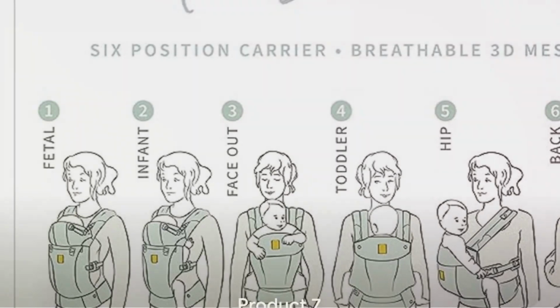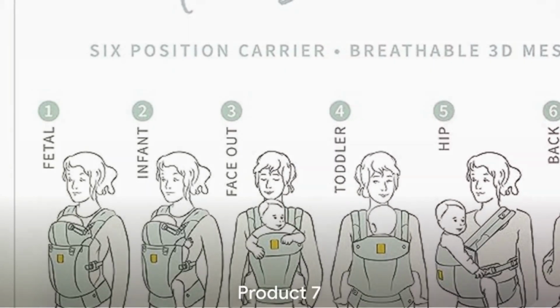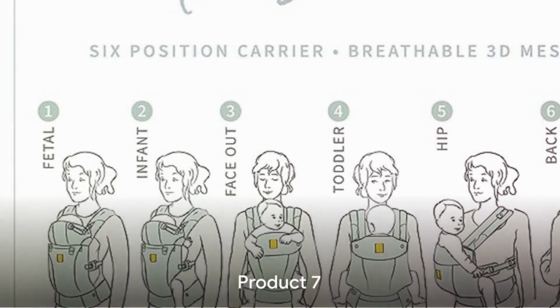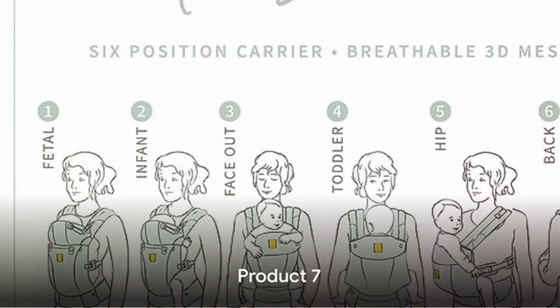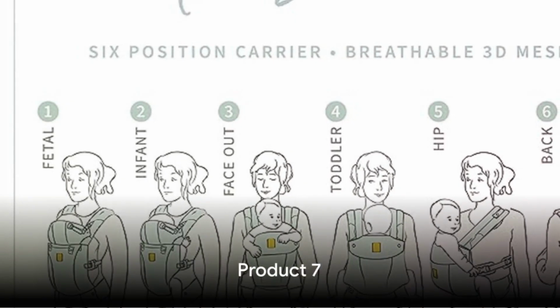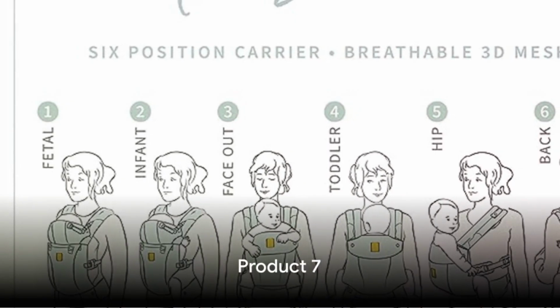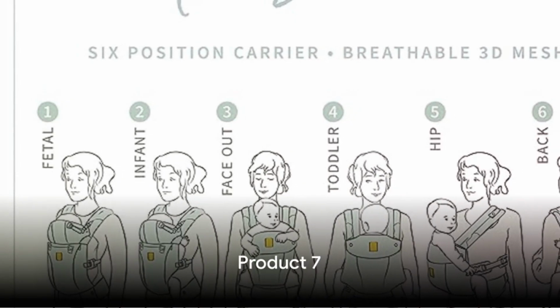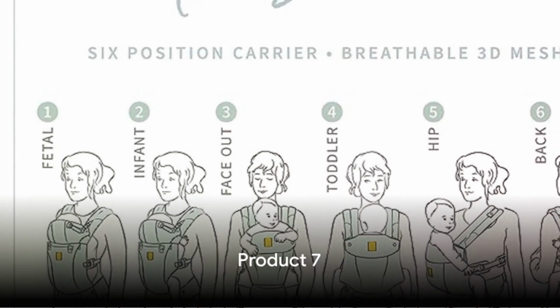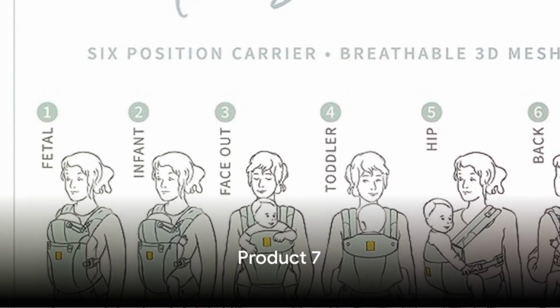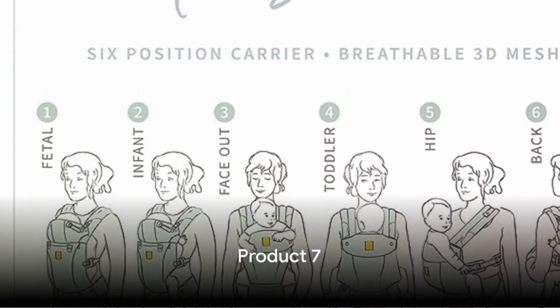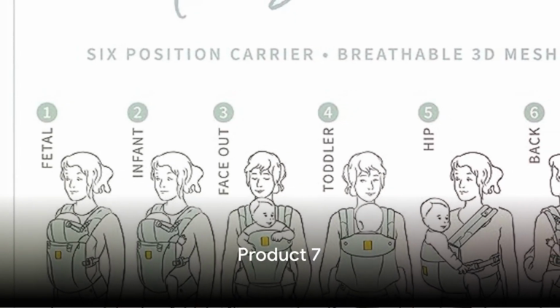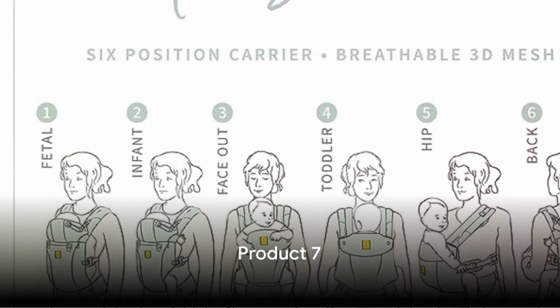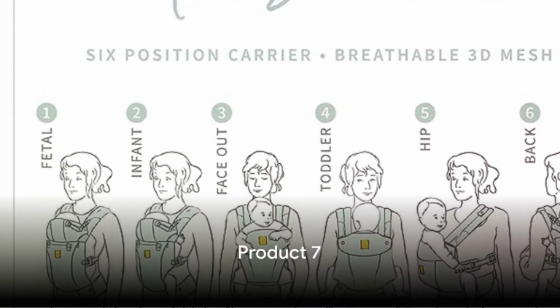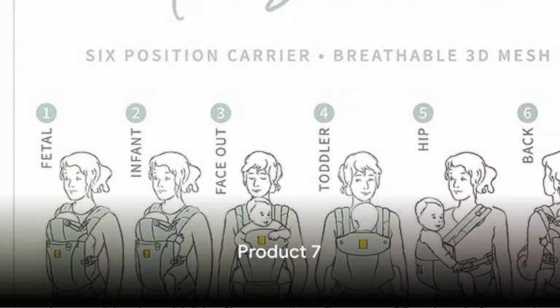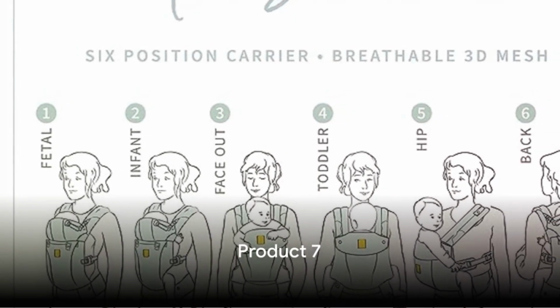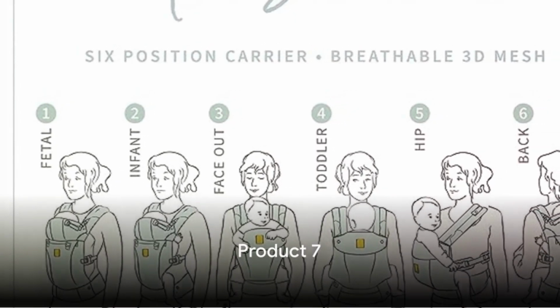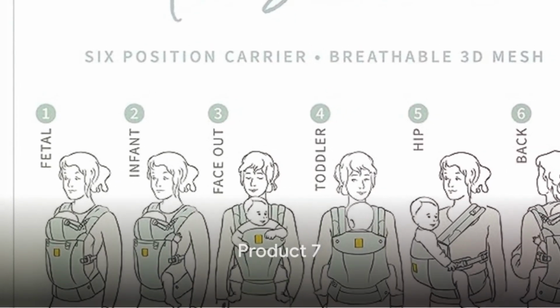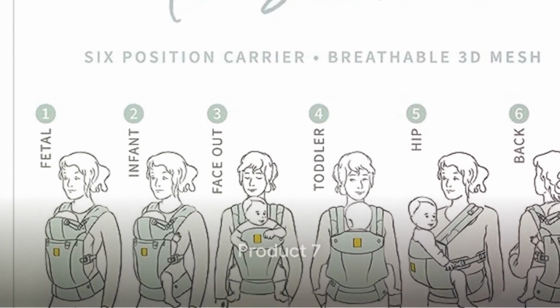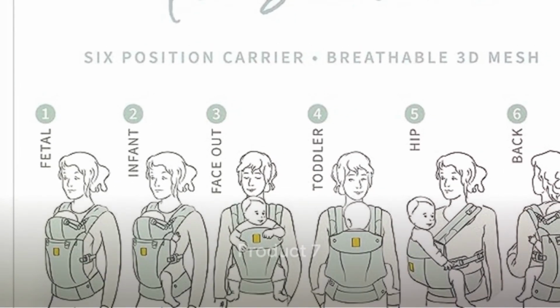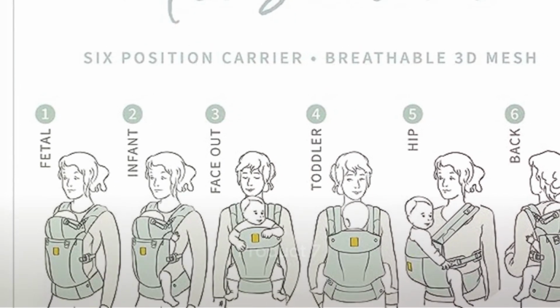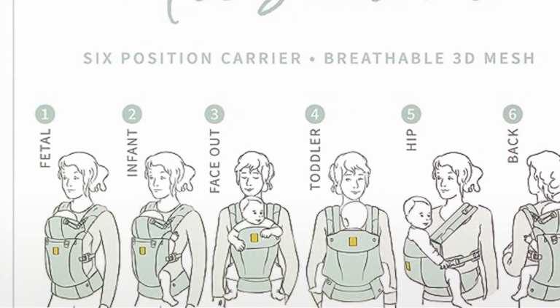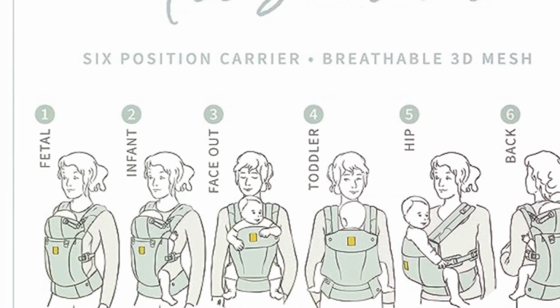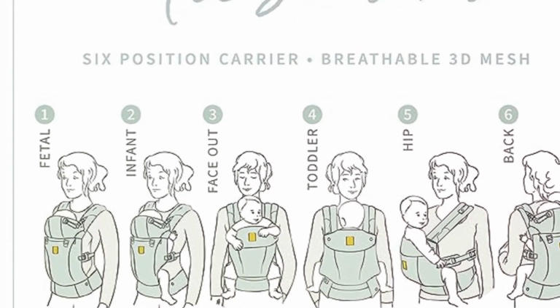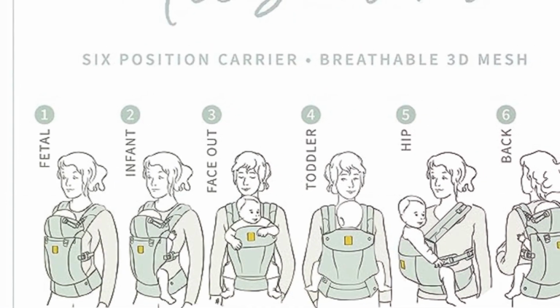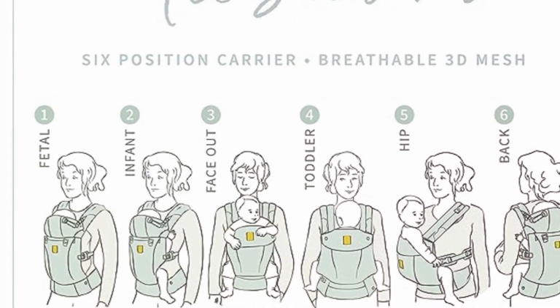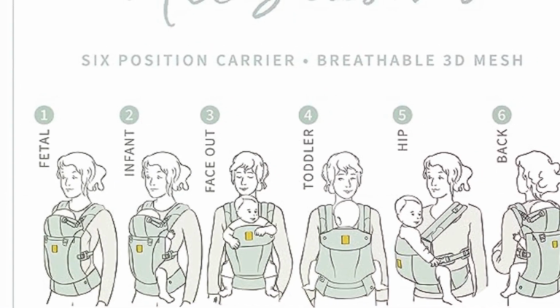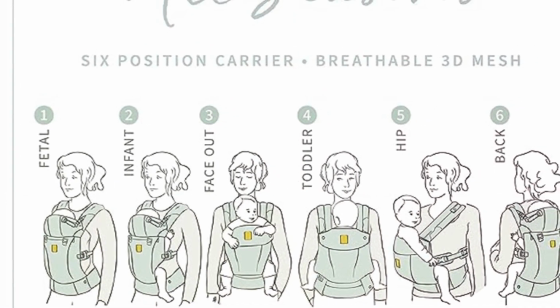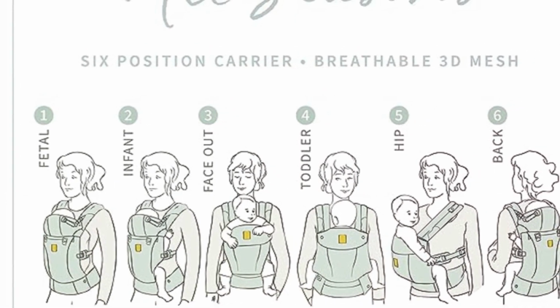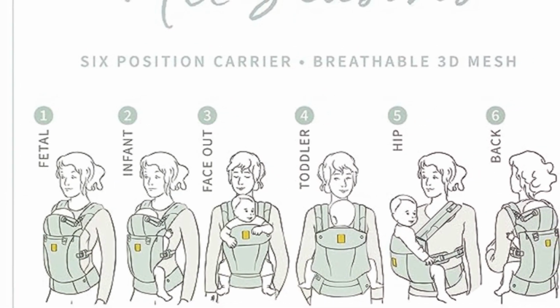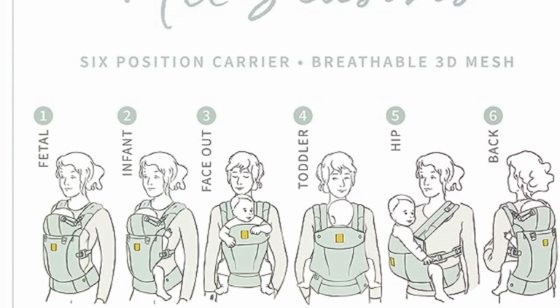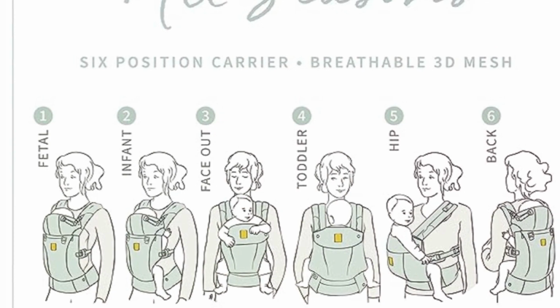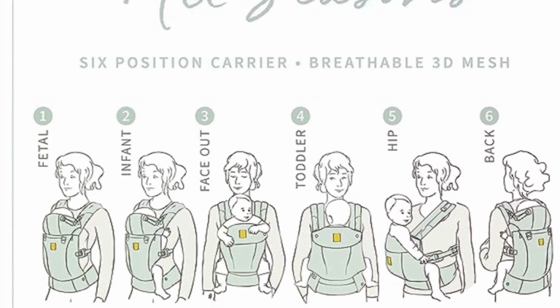Number 7 on our list is an ergonomic 6-in-1 baby carrier, newborn to toddler, offering comfort and safety. Now that's a game-changer.